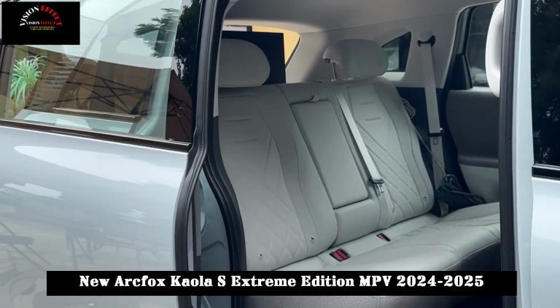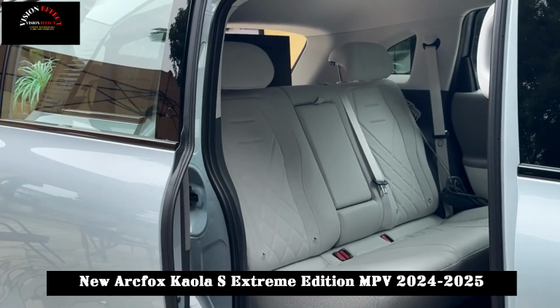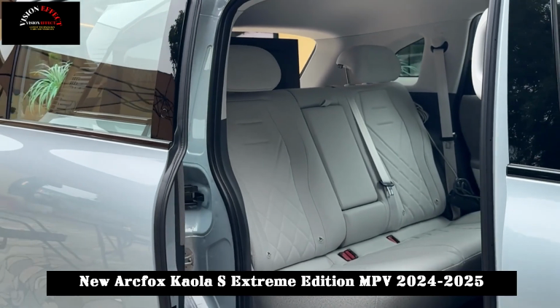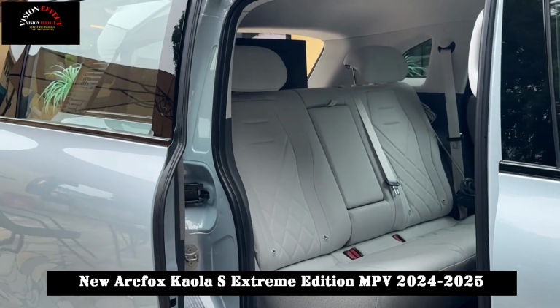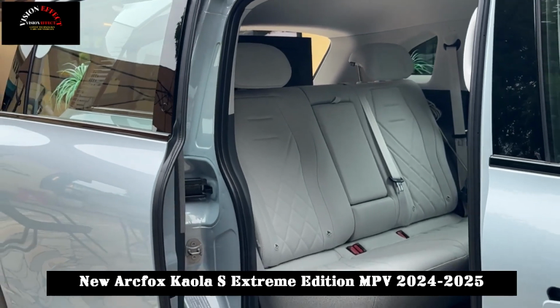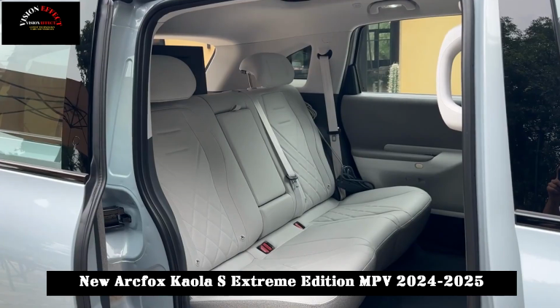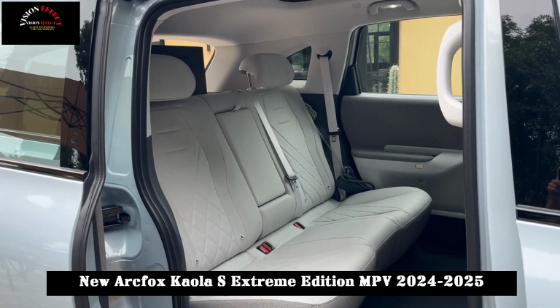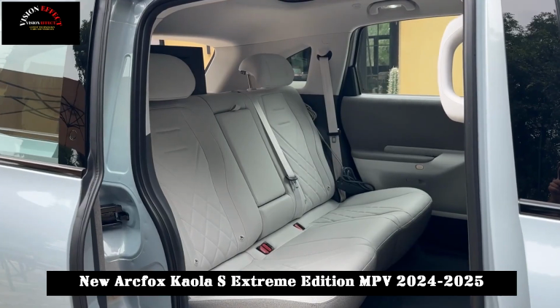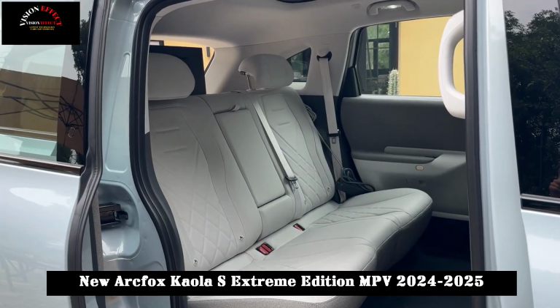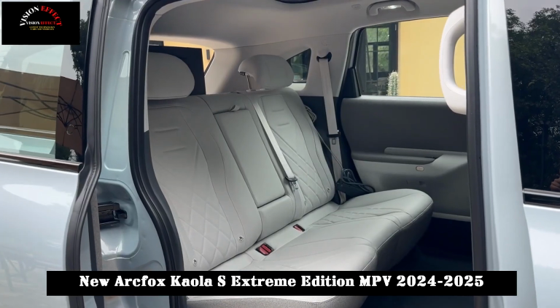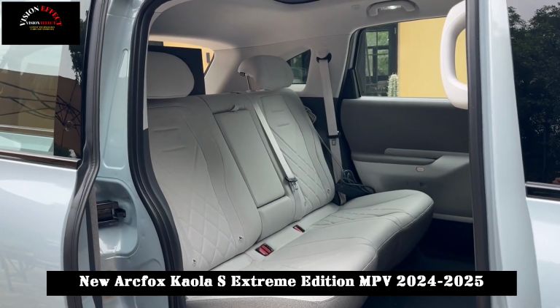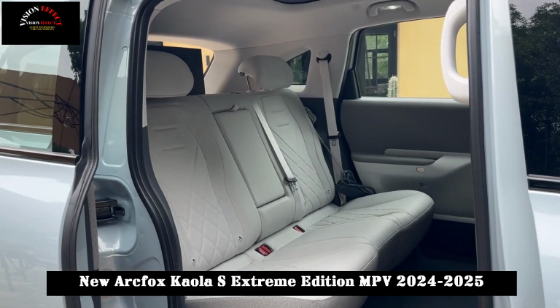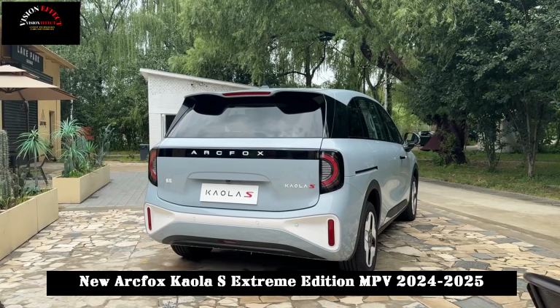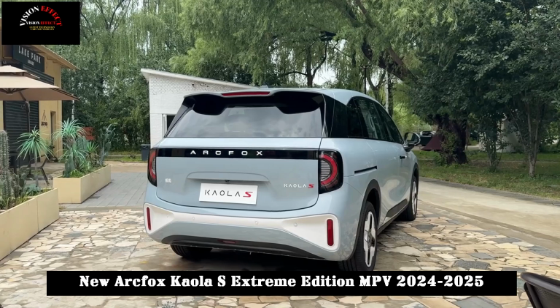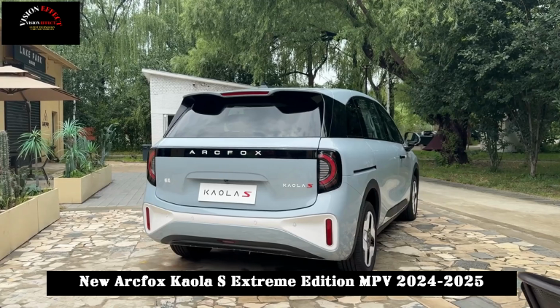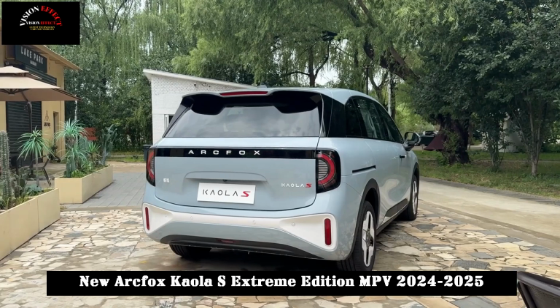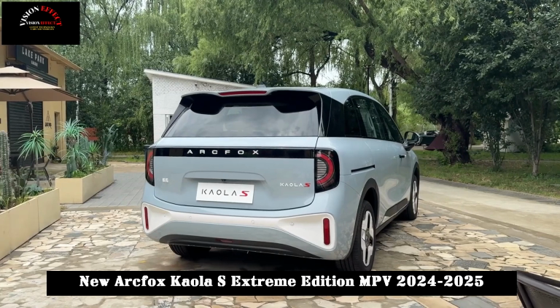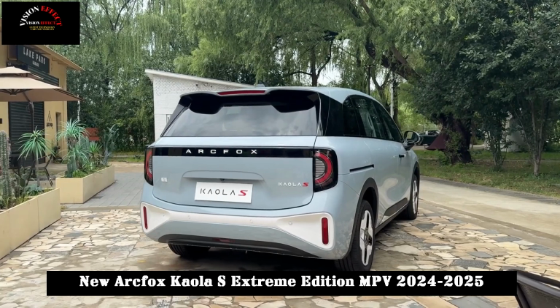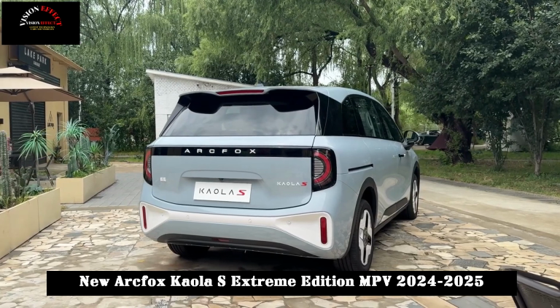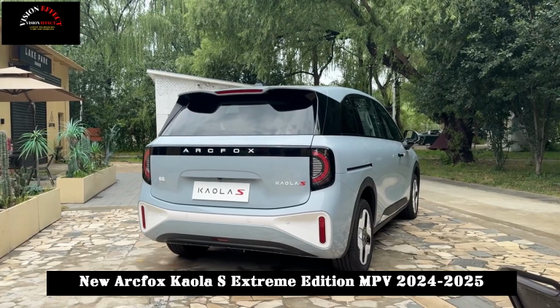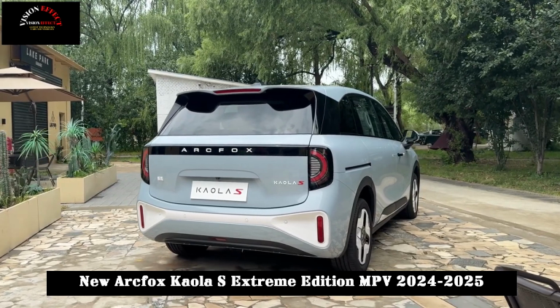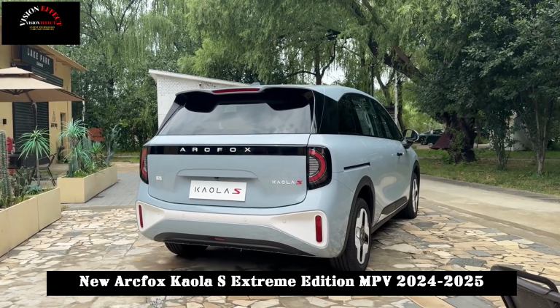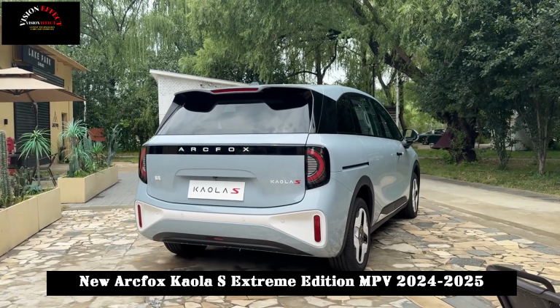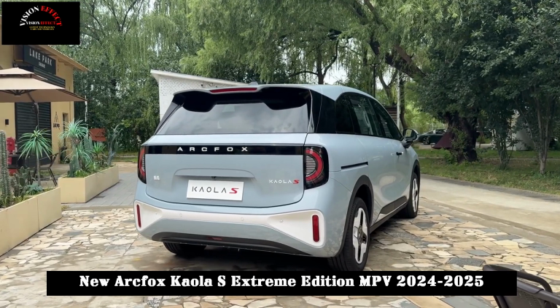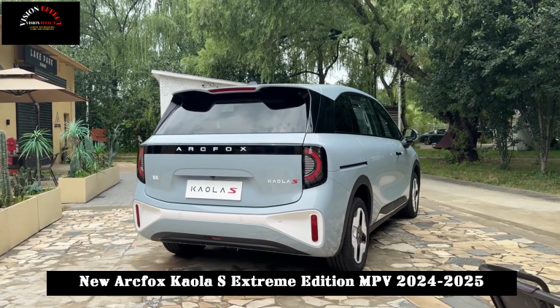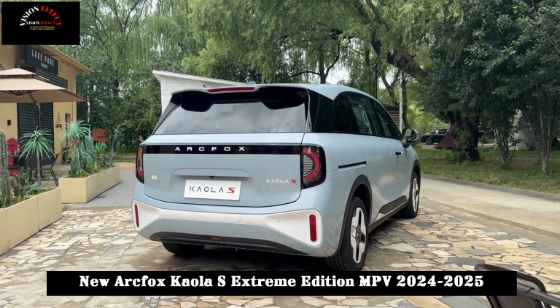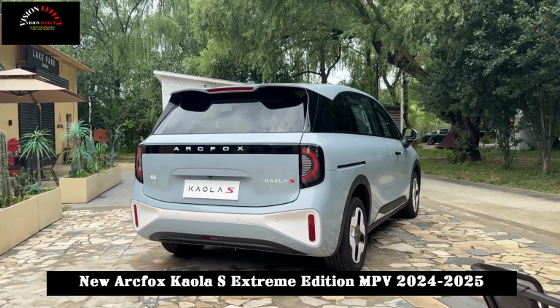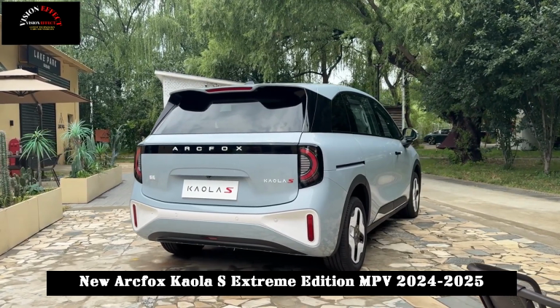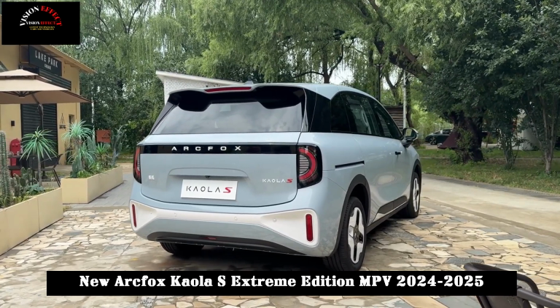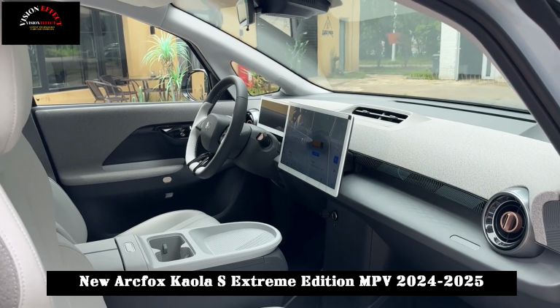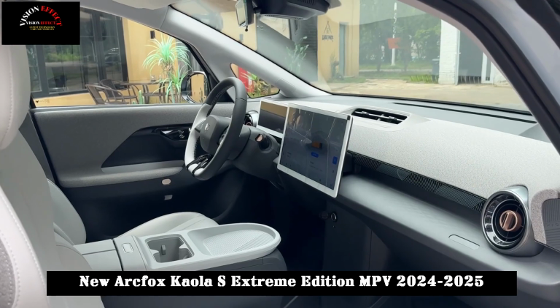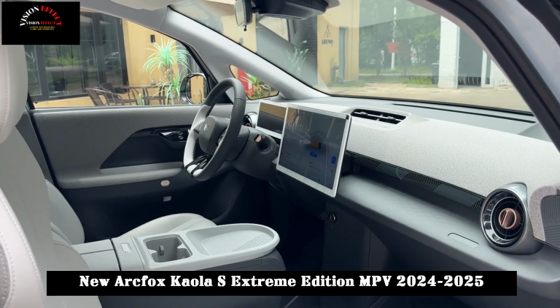The combination of the suspended roof and panoramic canopy gives the car passengers a more spacious and bright driving experience.